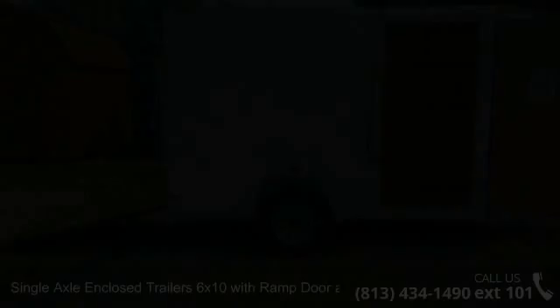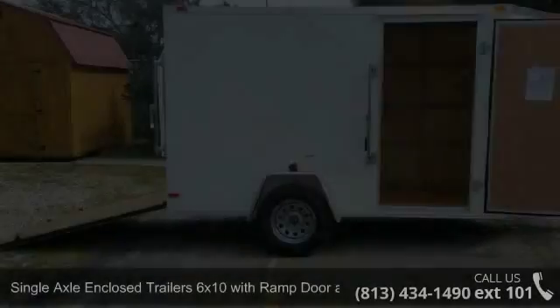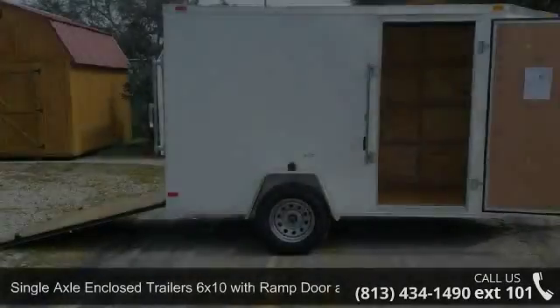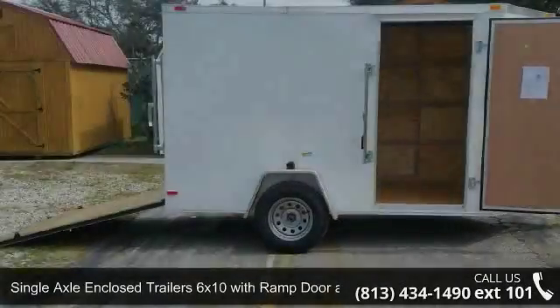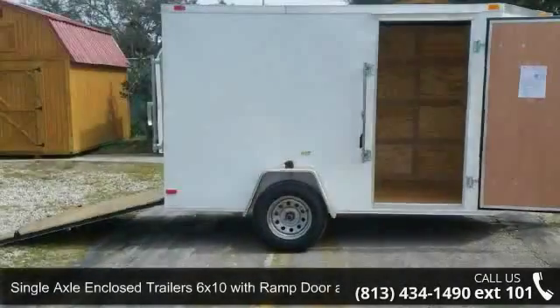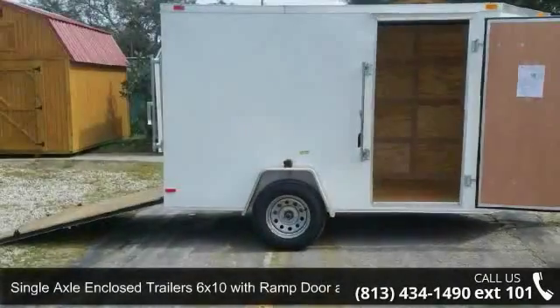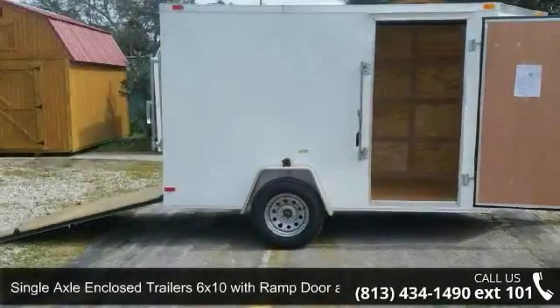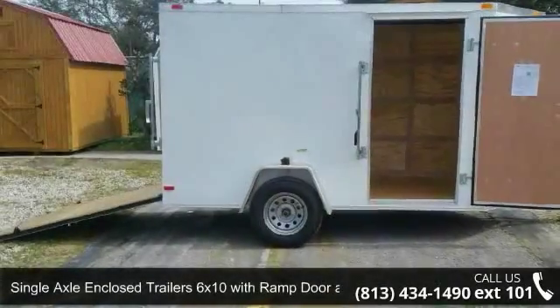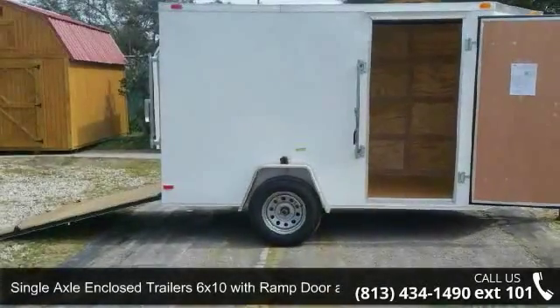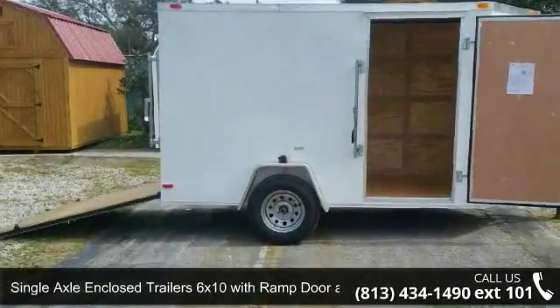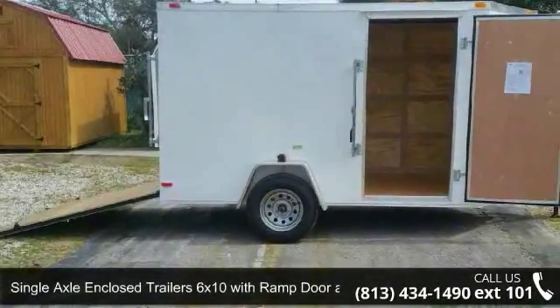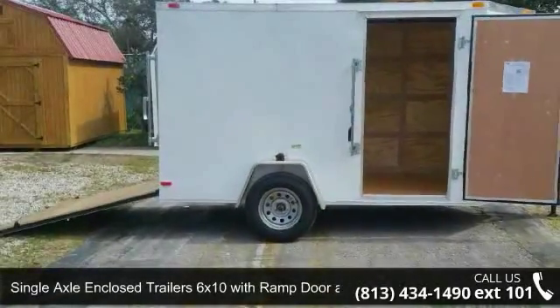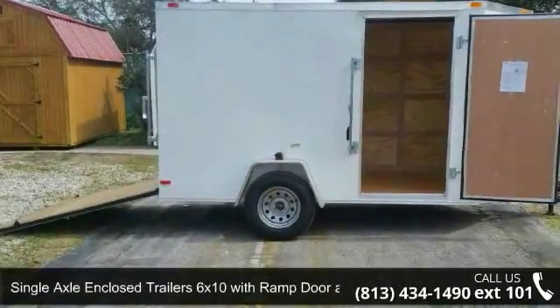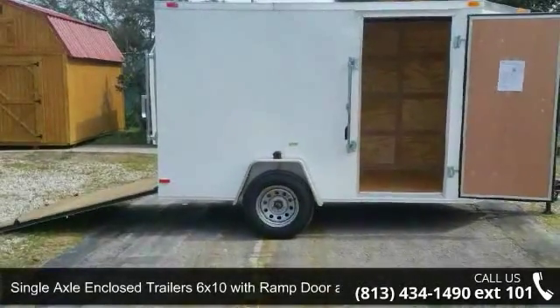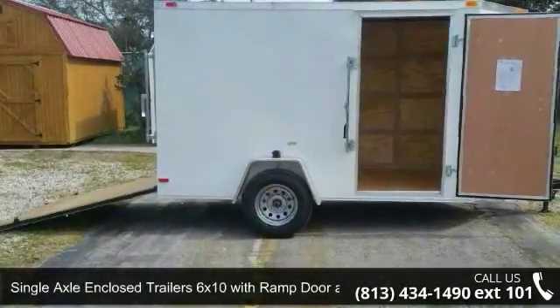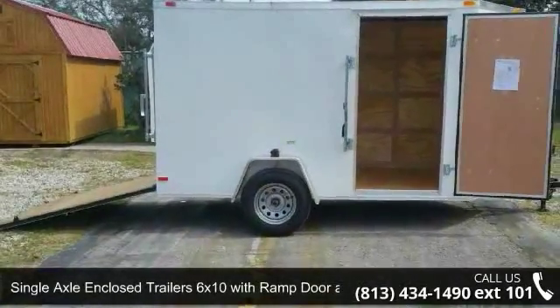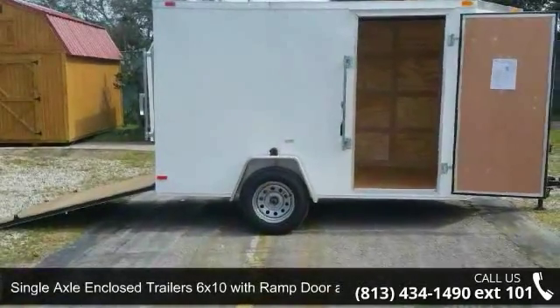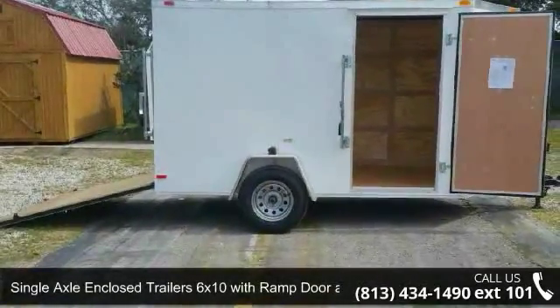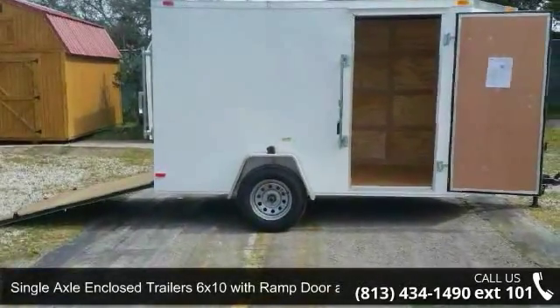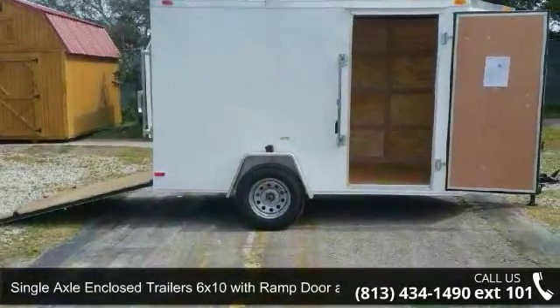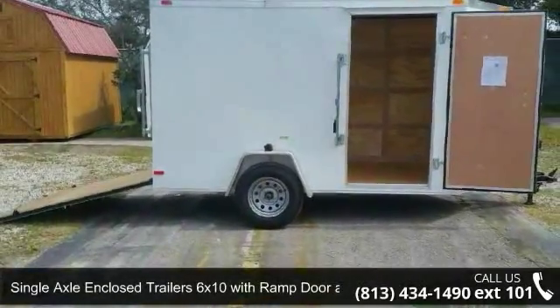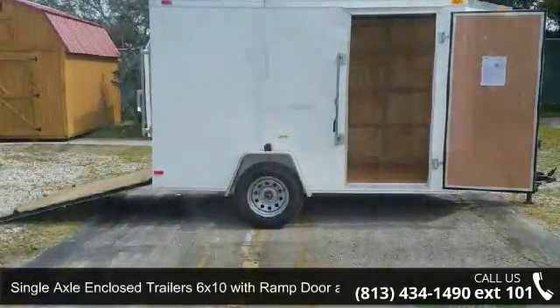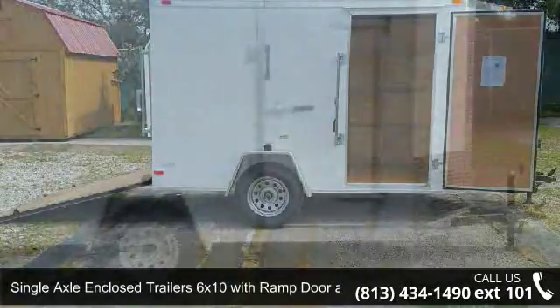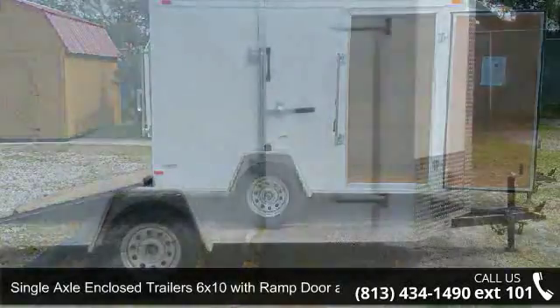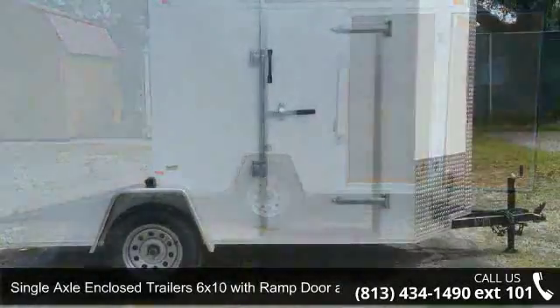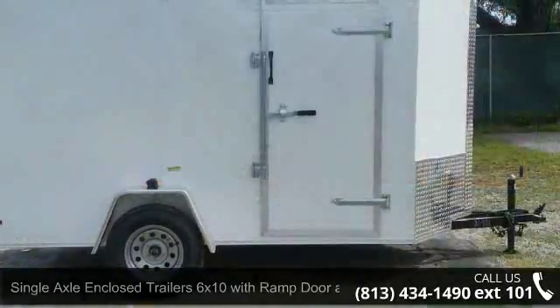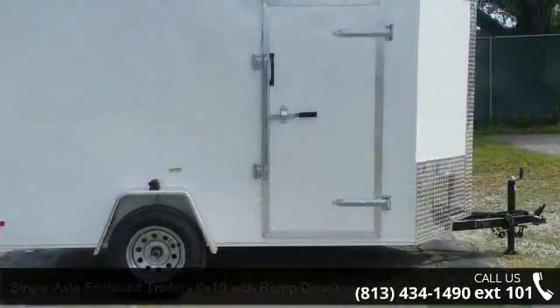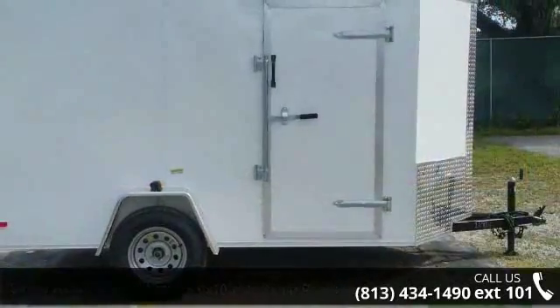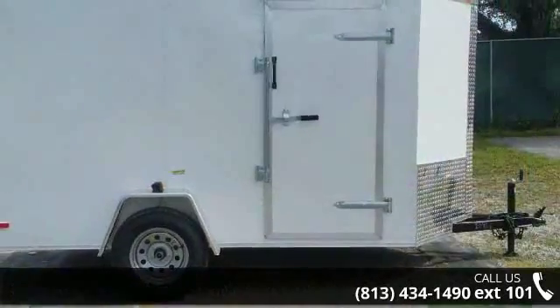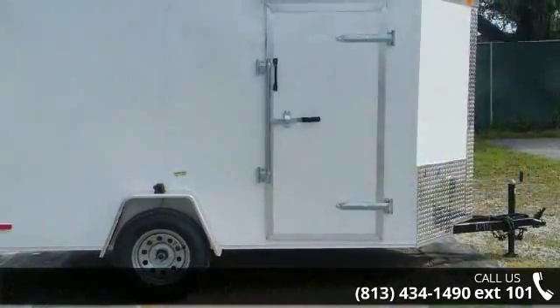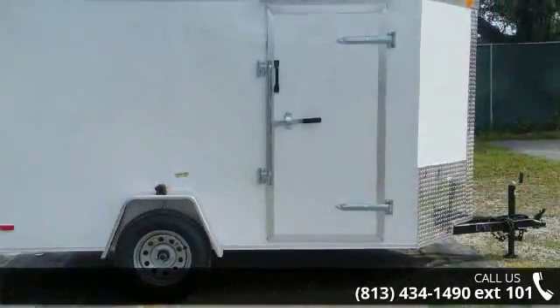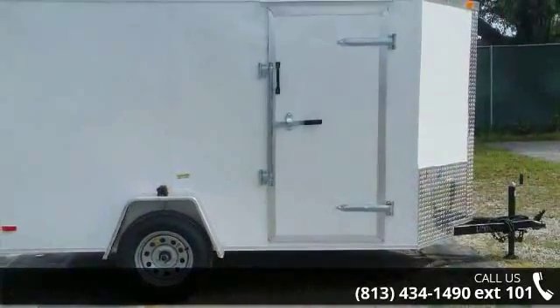Up for sale is a single axle enclosed trailer, 6x10, with ramp door and side door. This trailer is ready for the road.